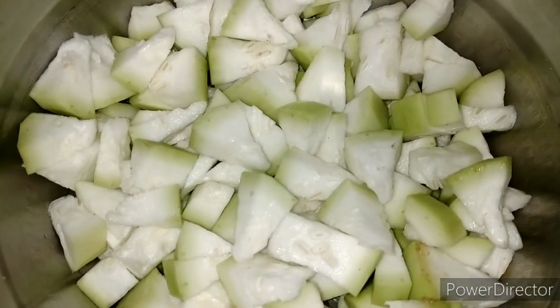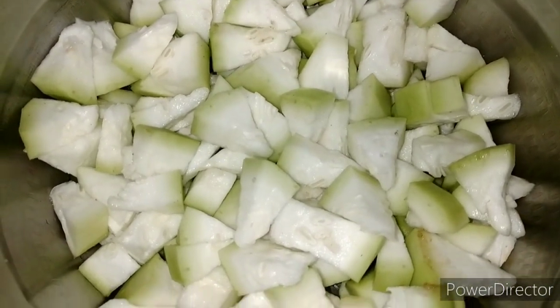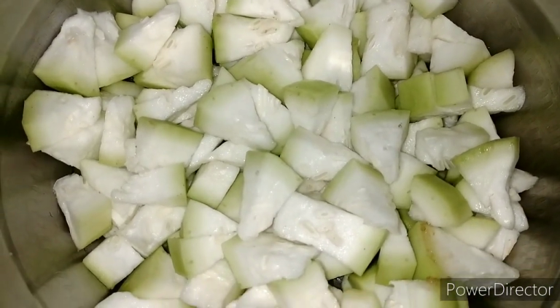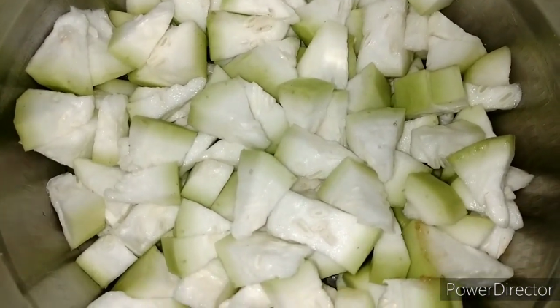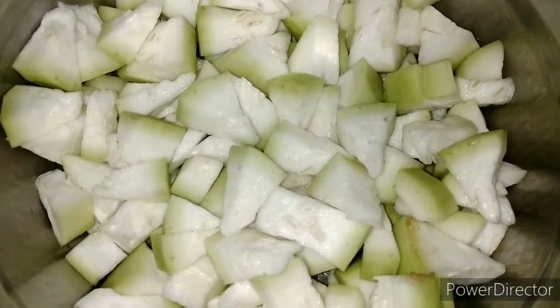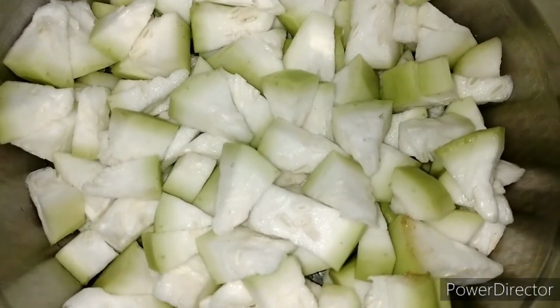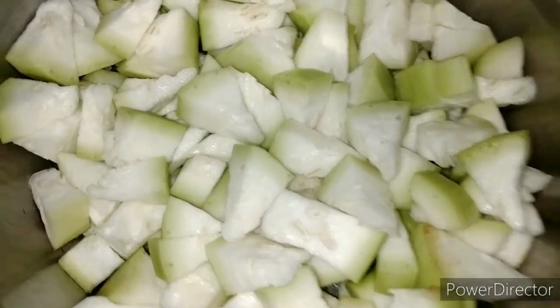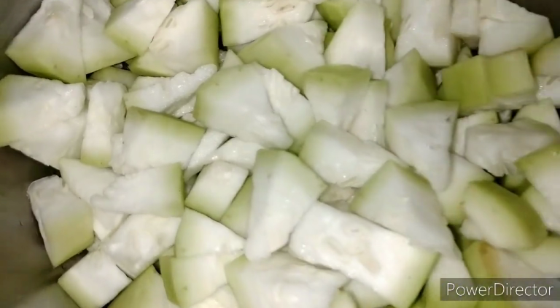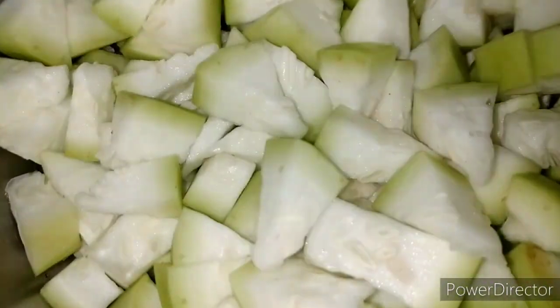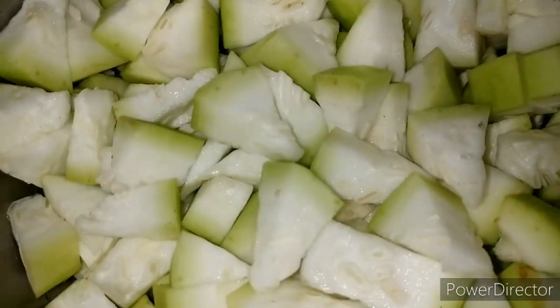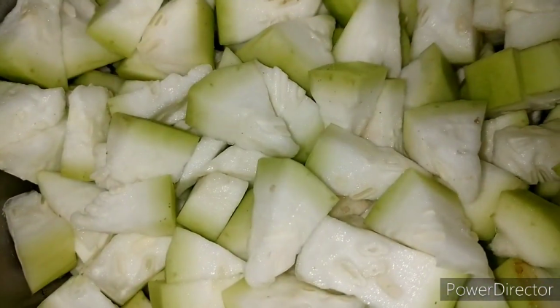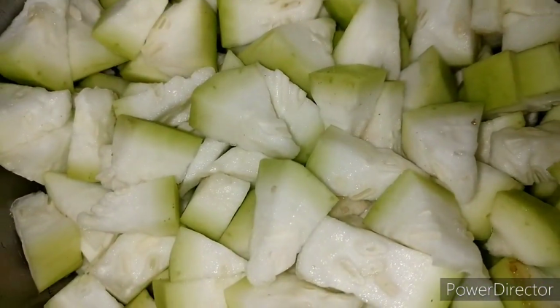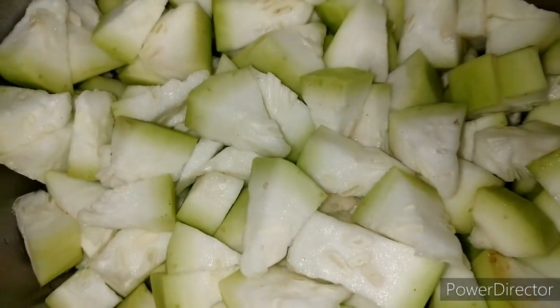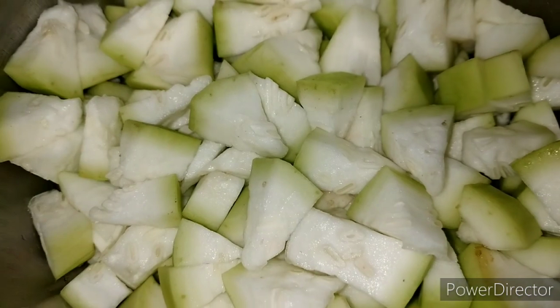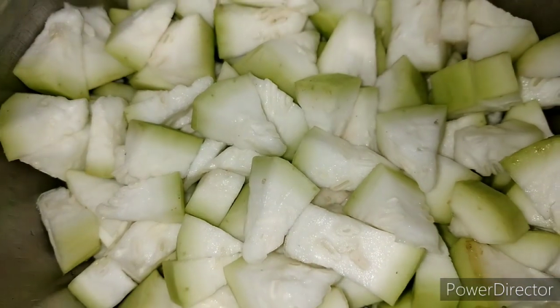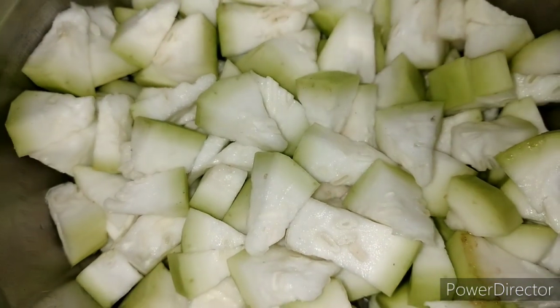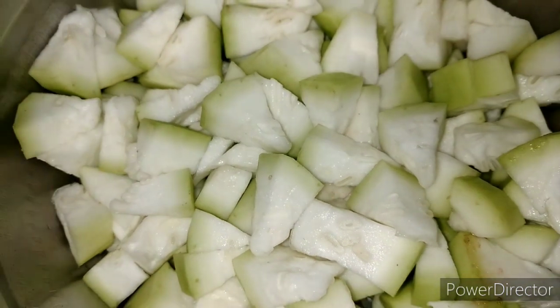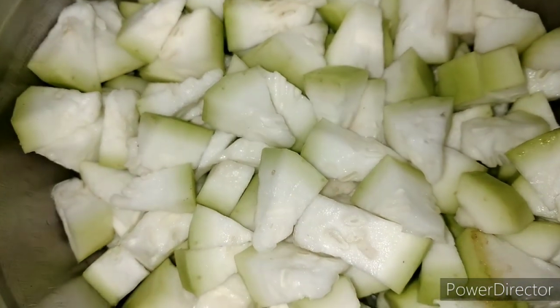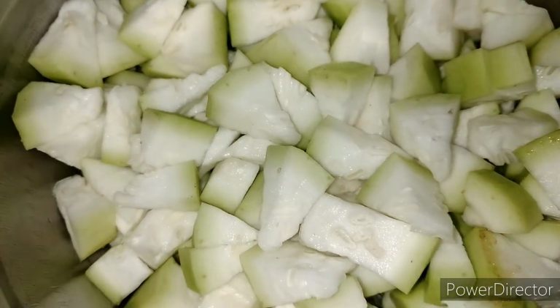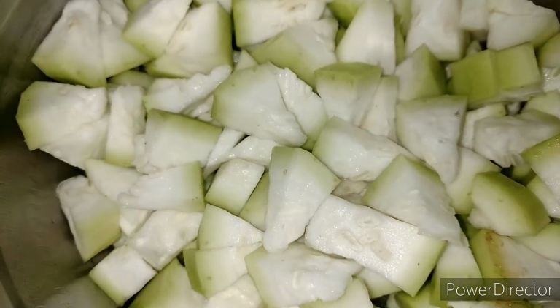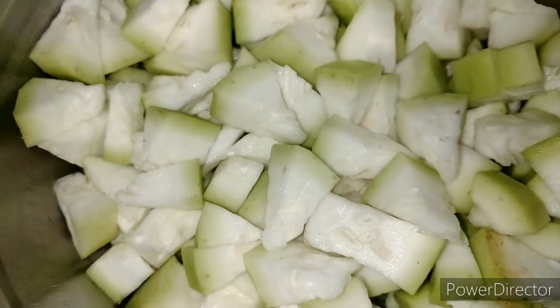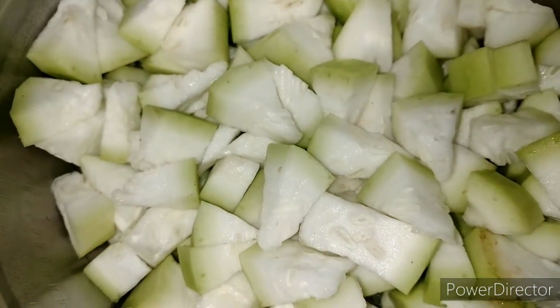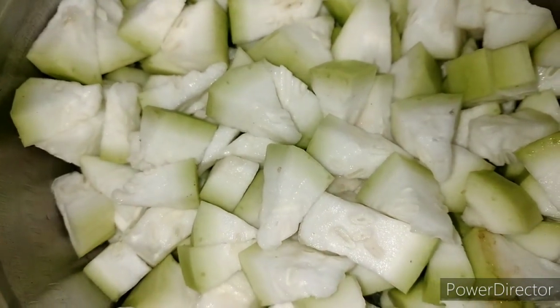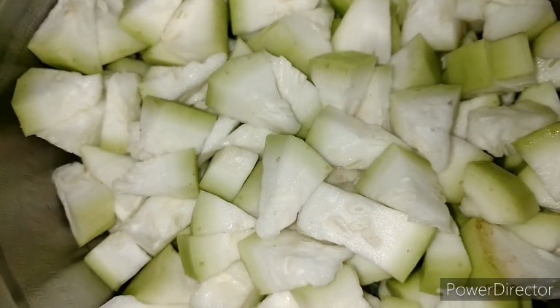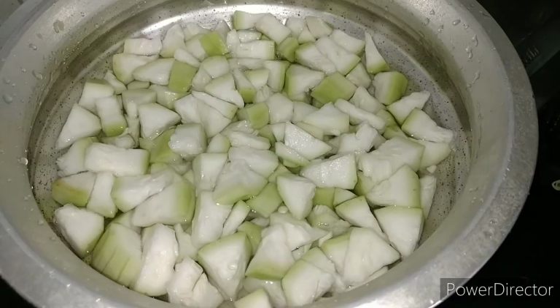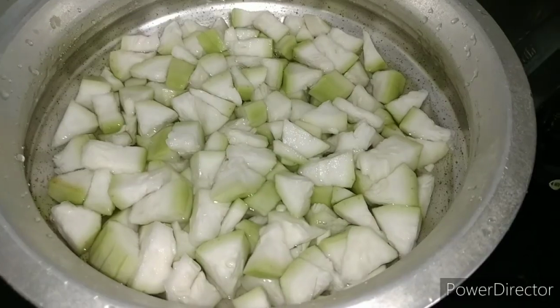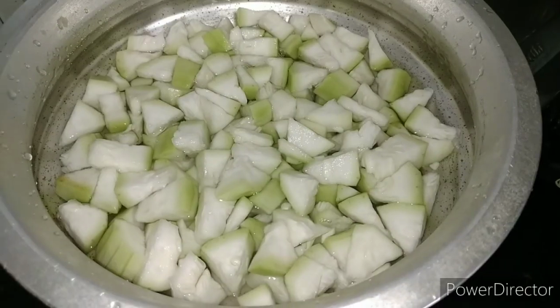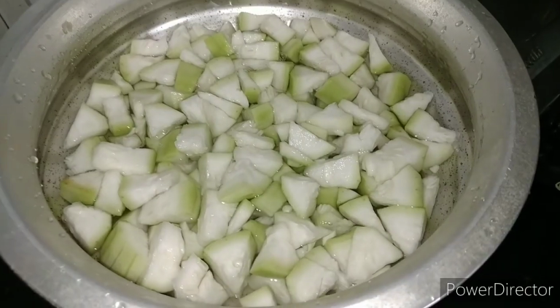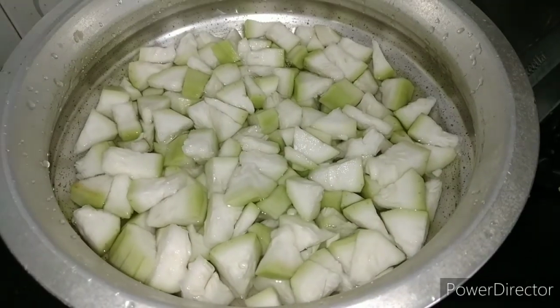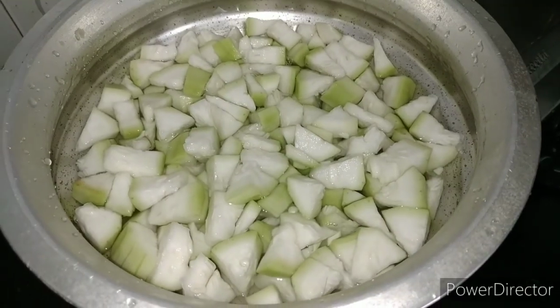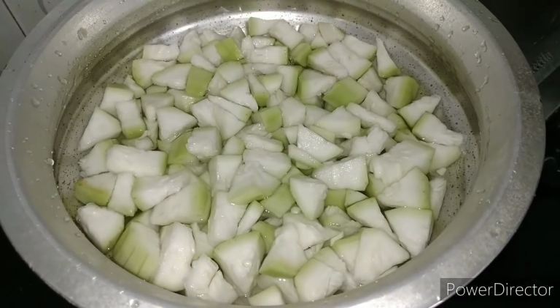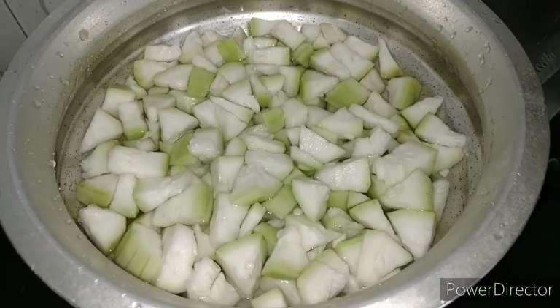So now we are going to make a recipe. I'm going to show you in this video.